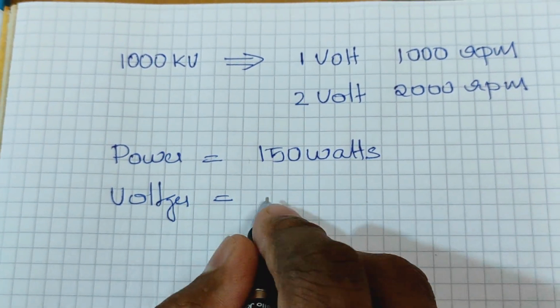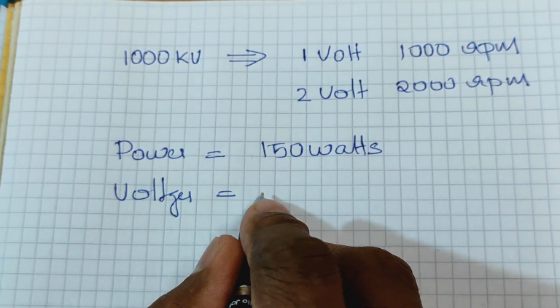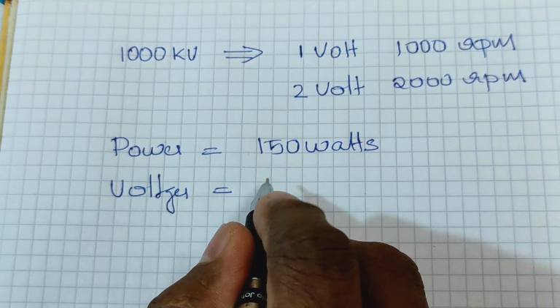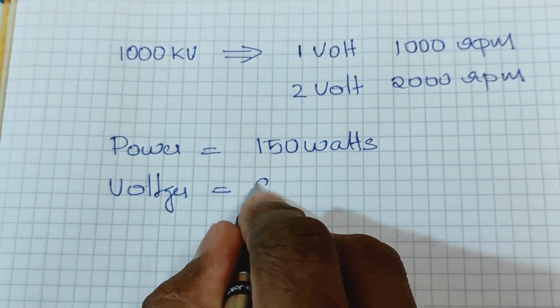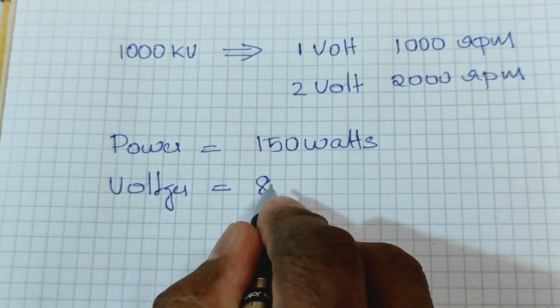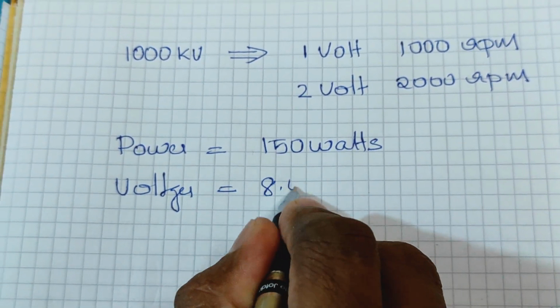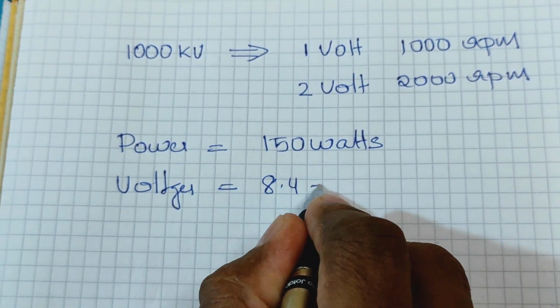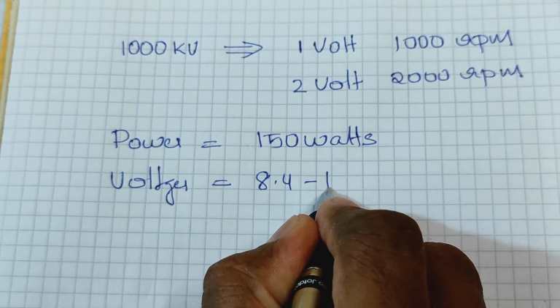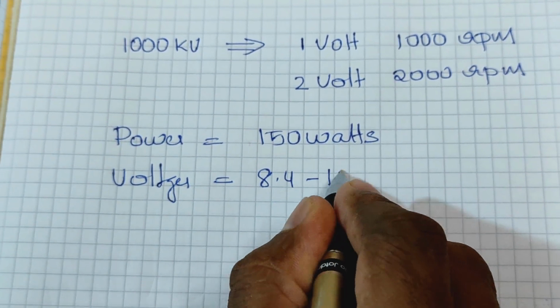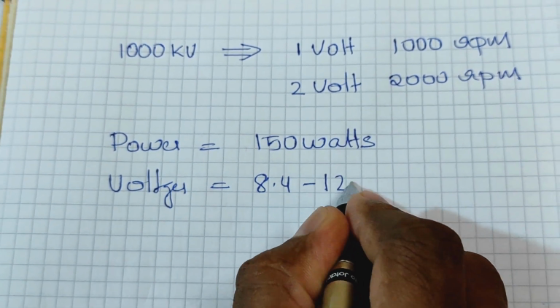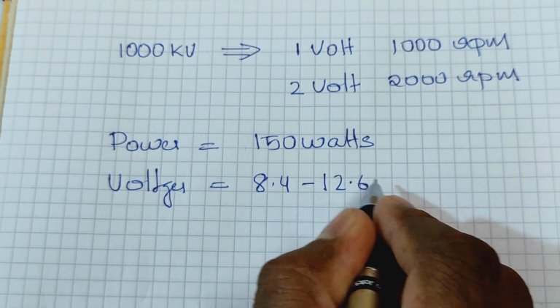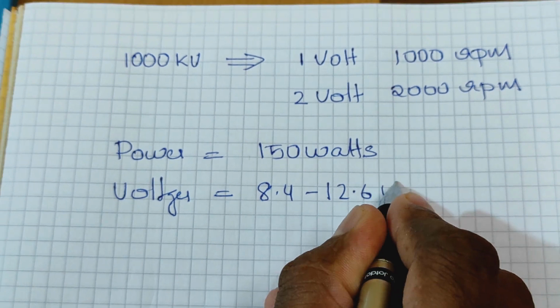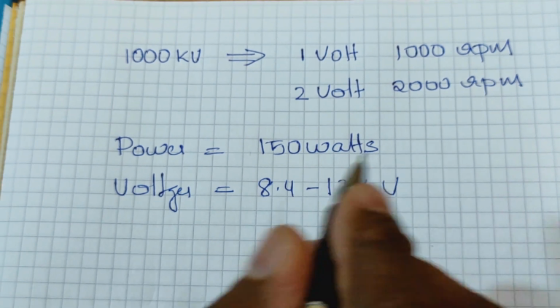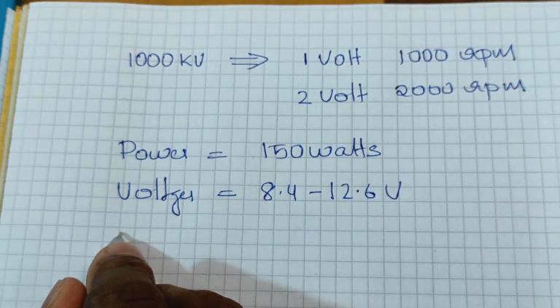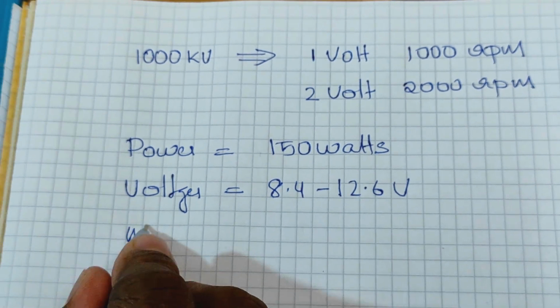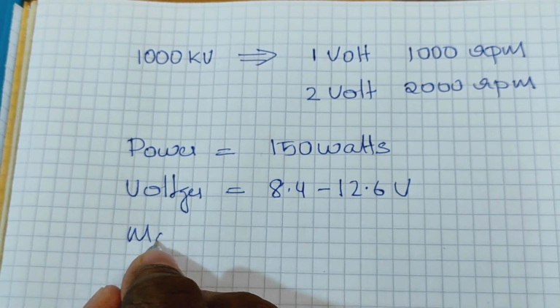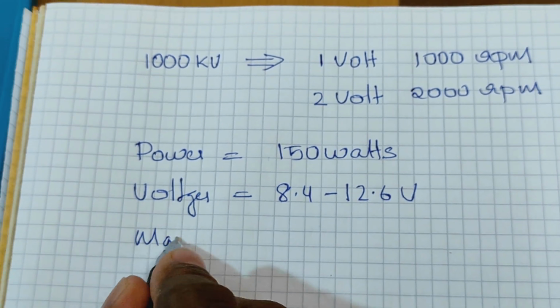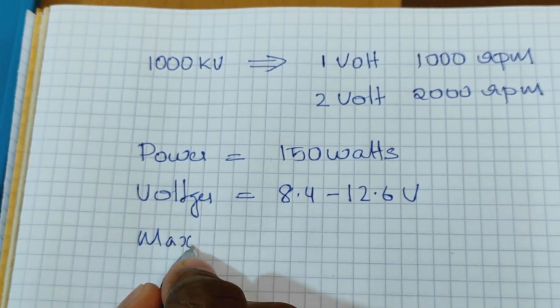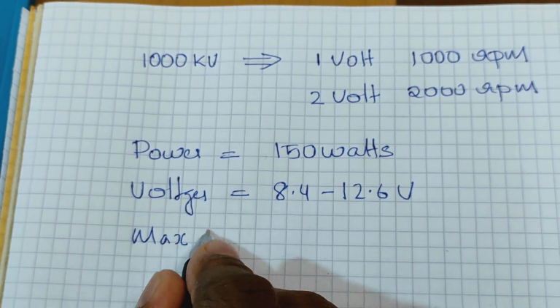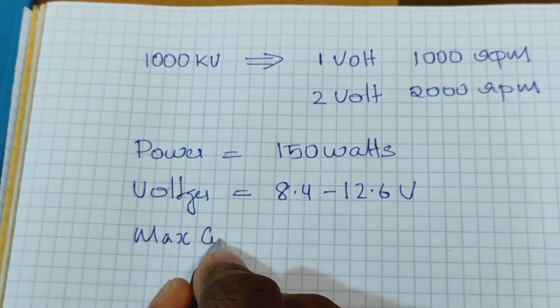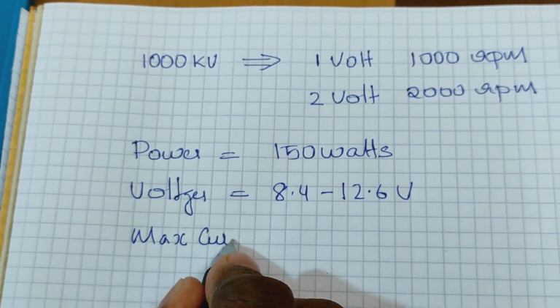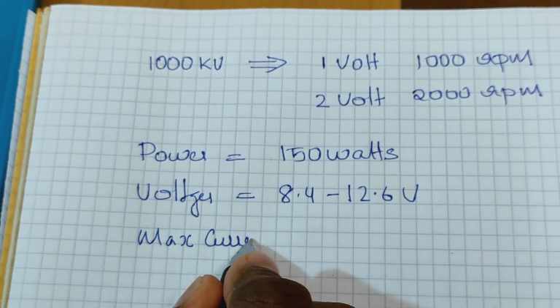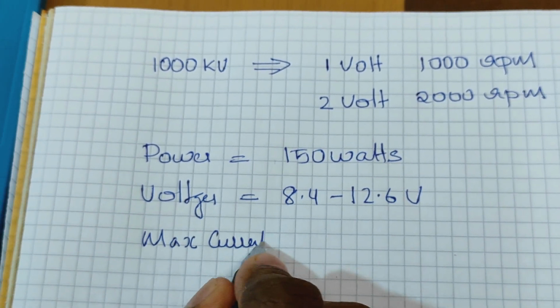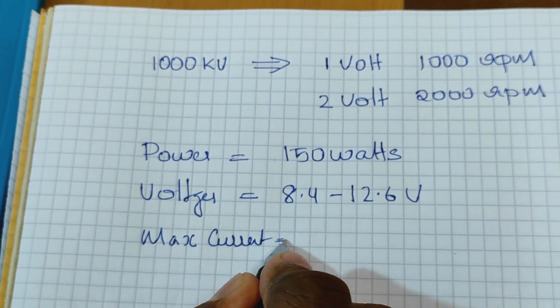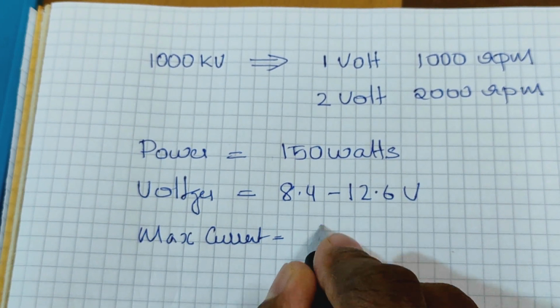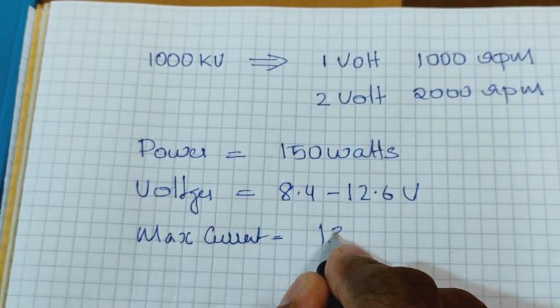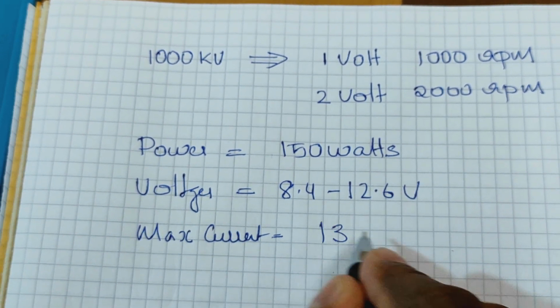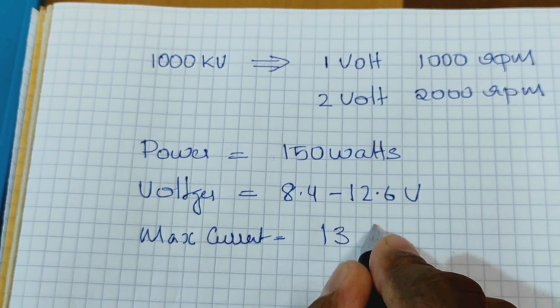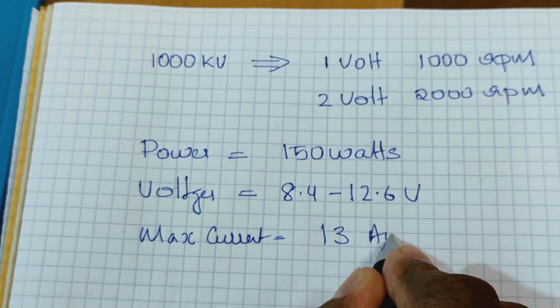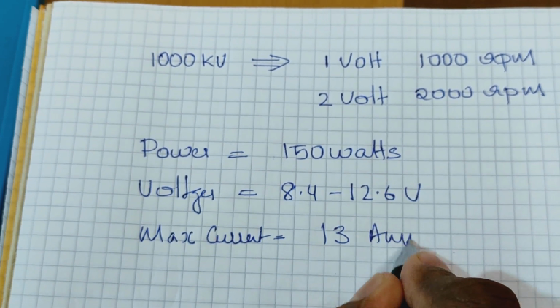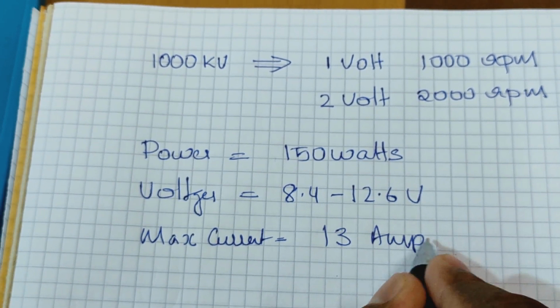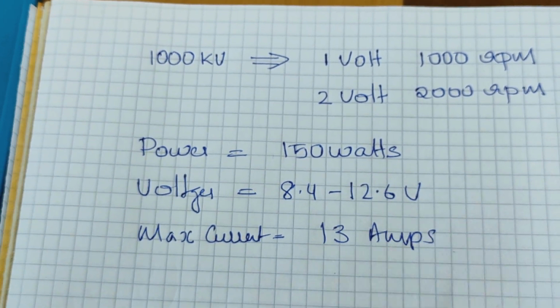The brushless motor works with a 2S and 3S battery. It can handle 13 amps of current for 60 seconds.